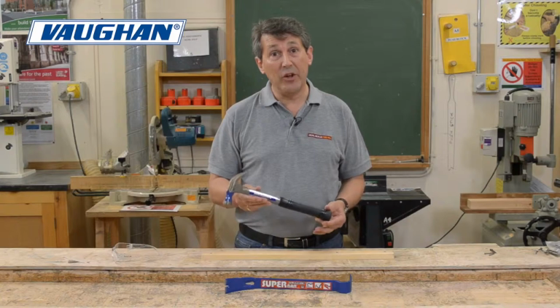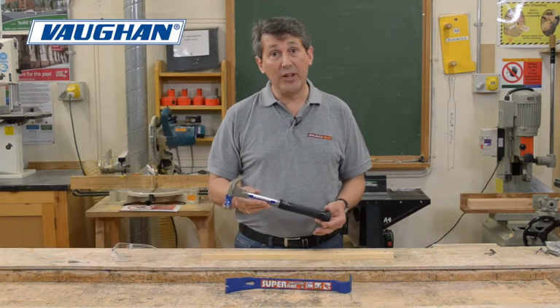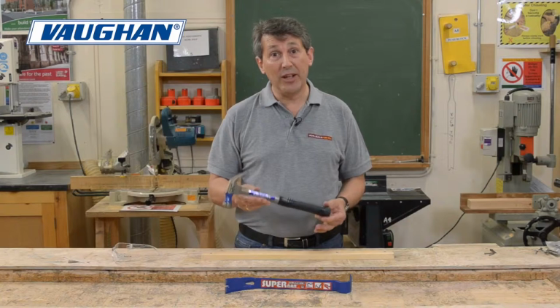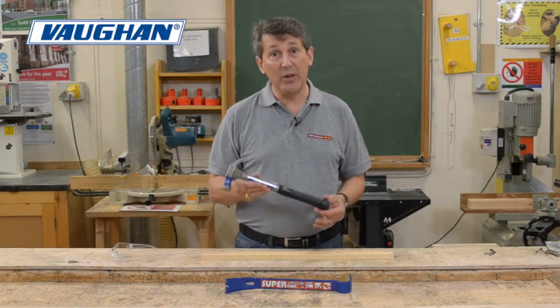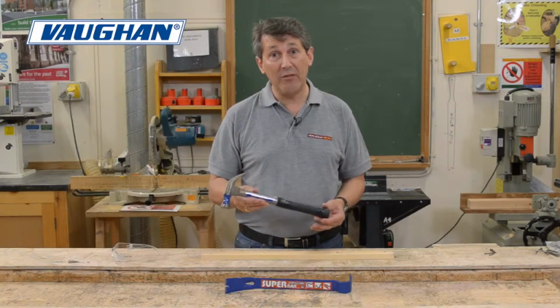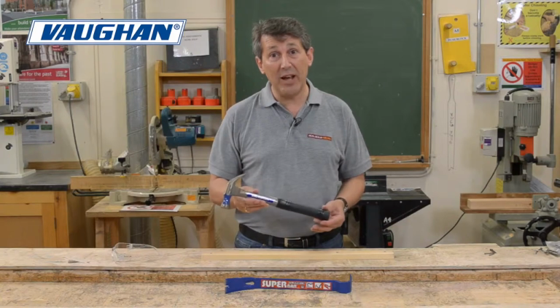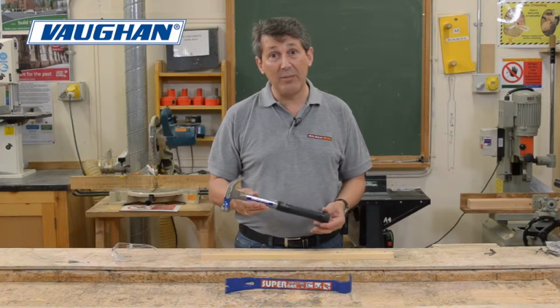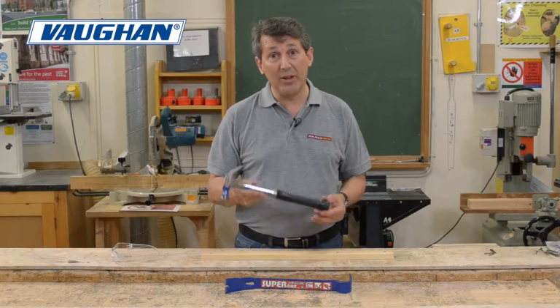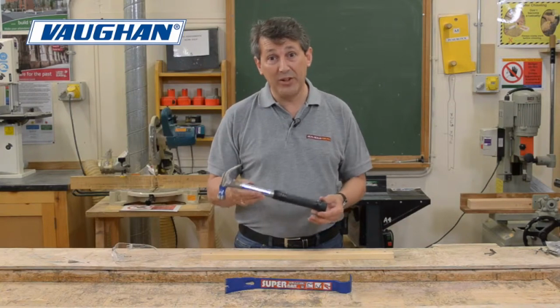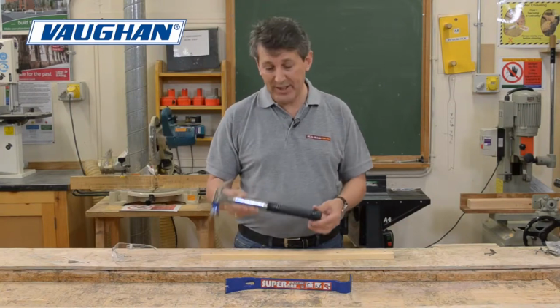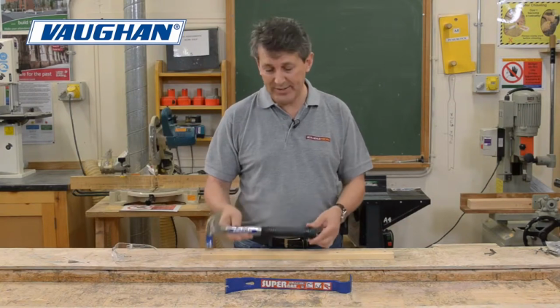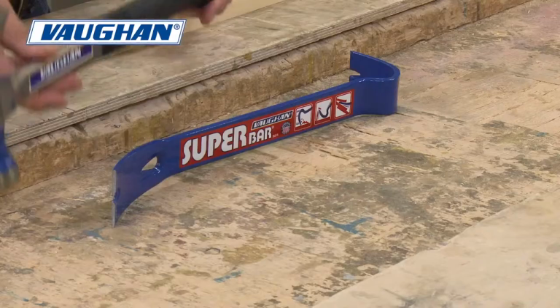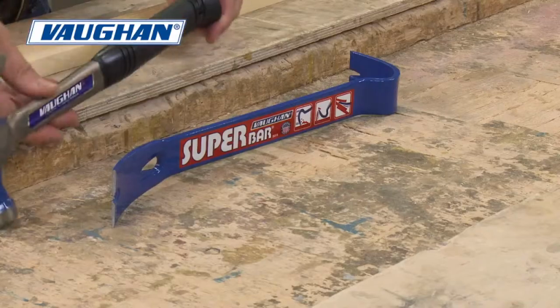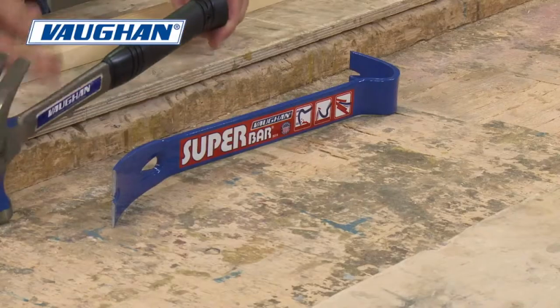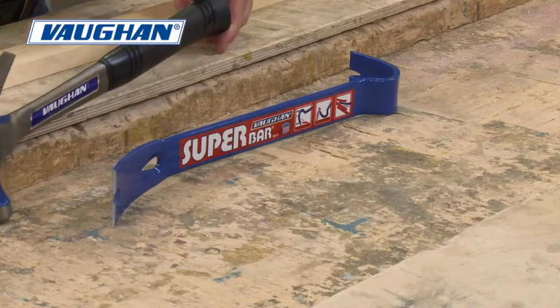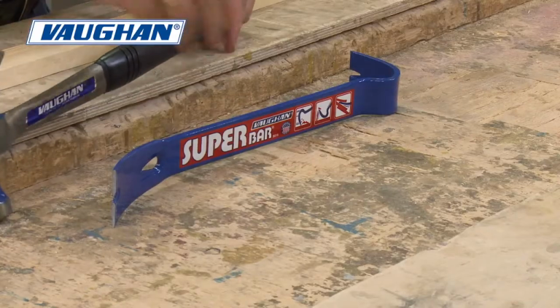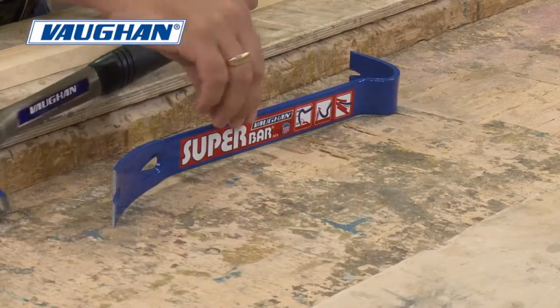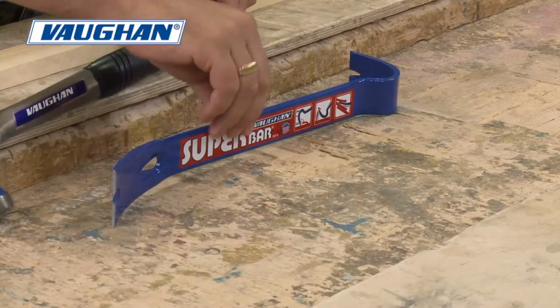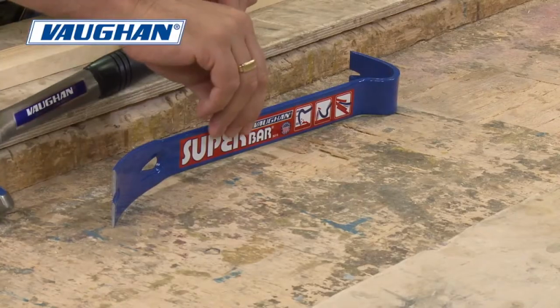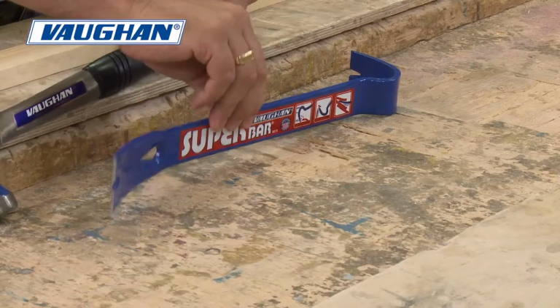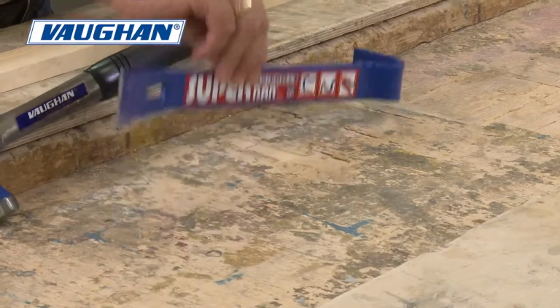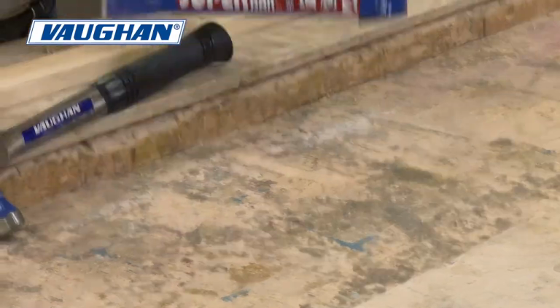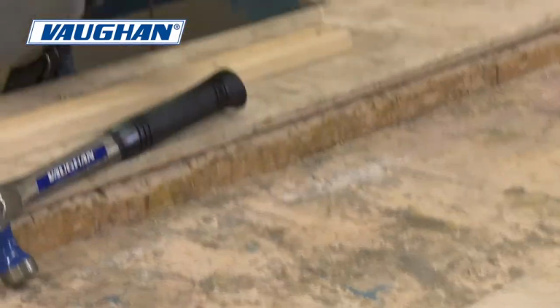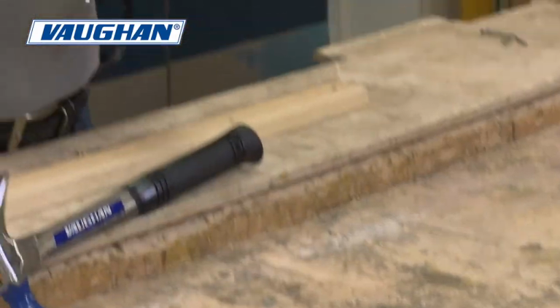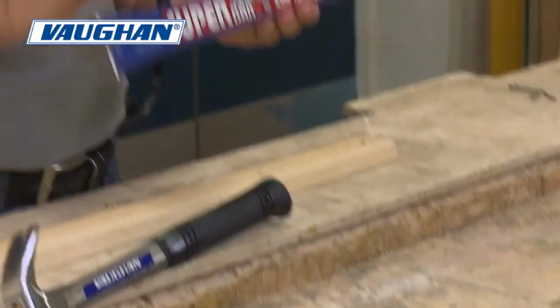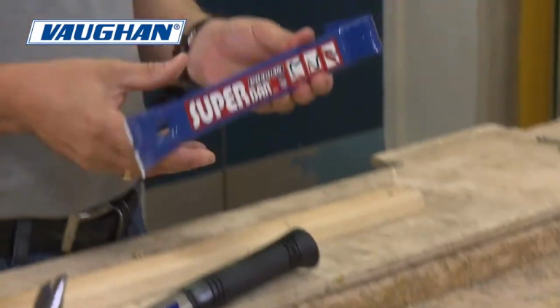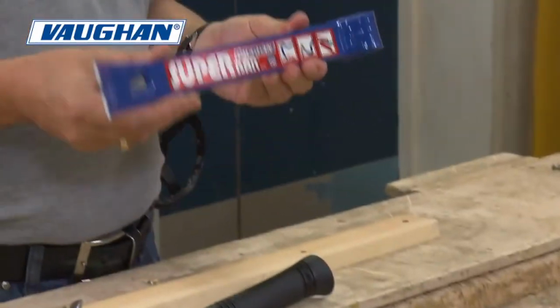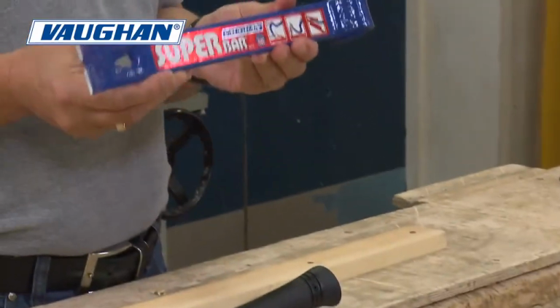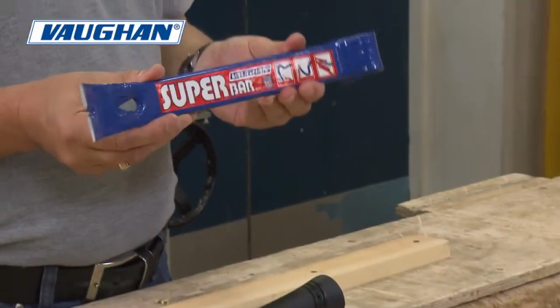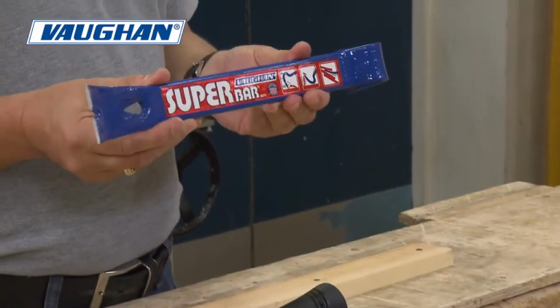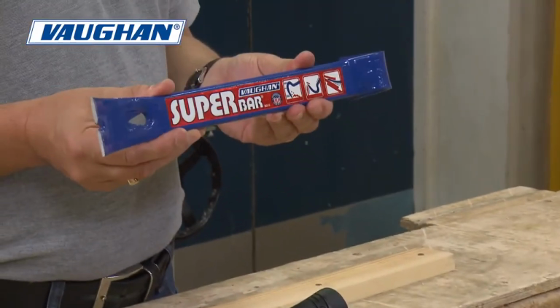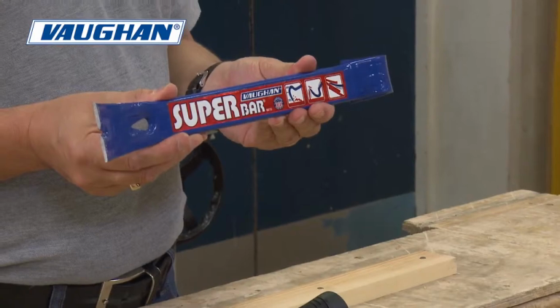Currently, with every hammer, you're getting a free 15 inch Vaughan Superbar.